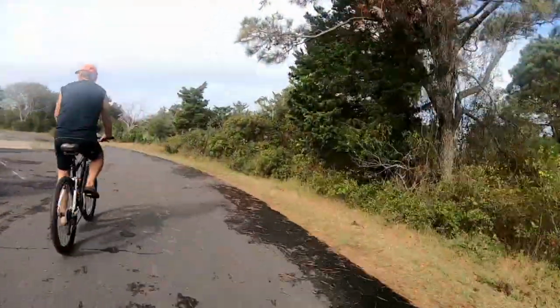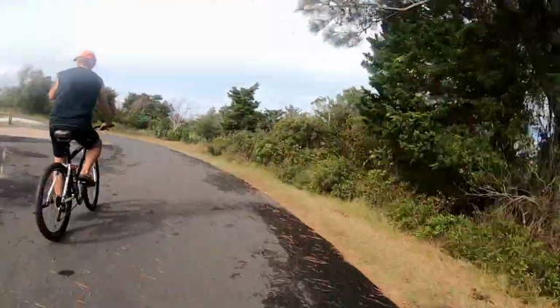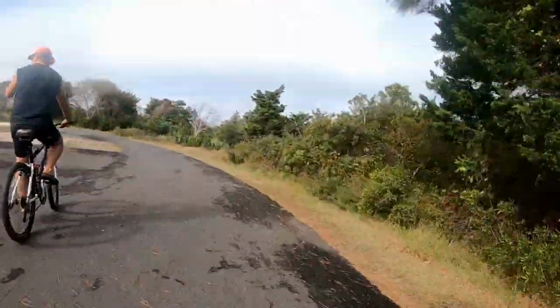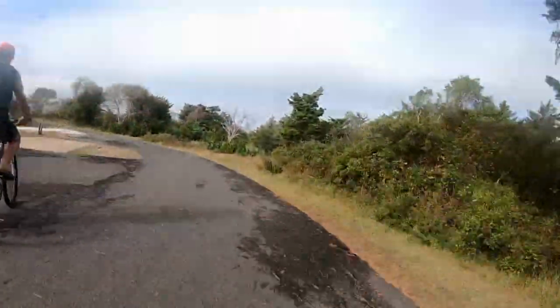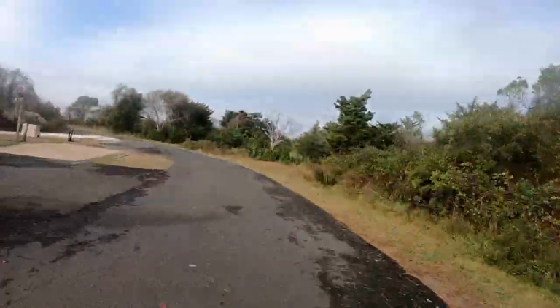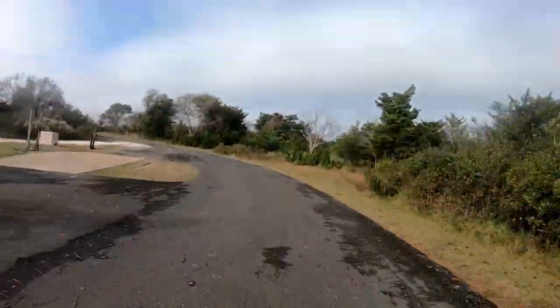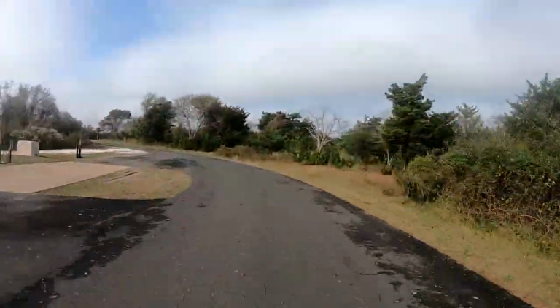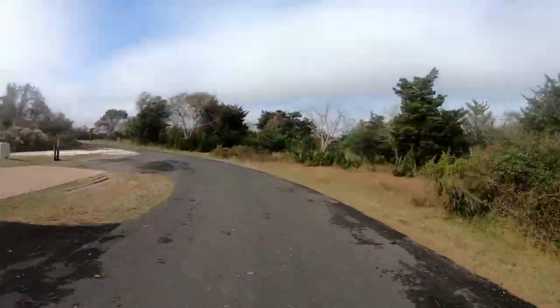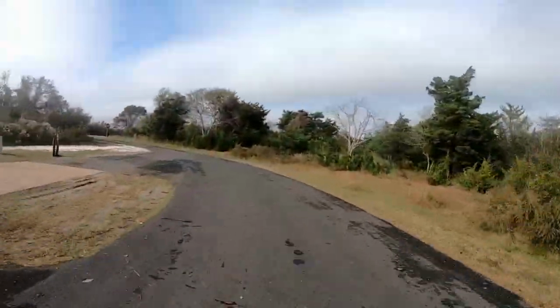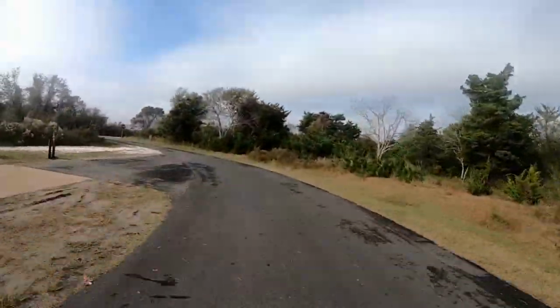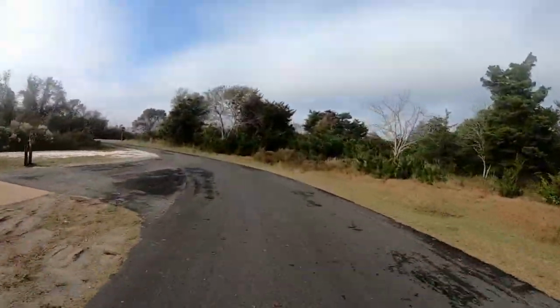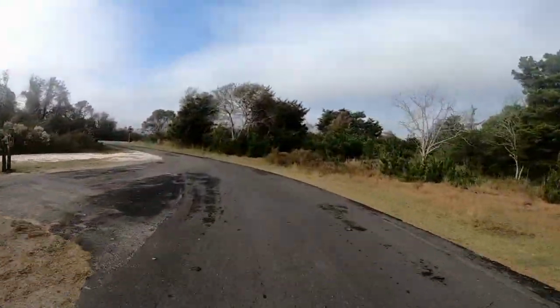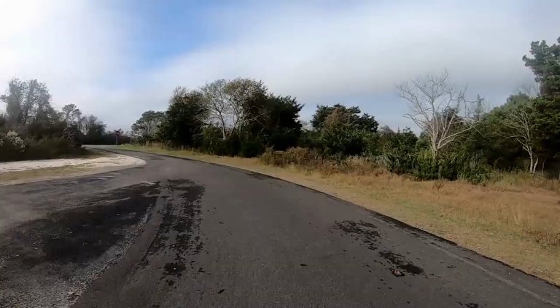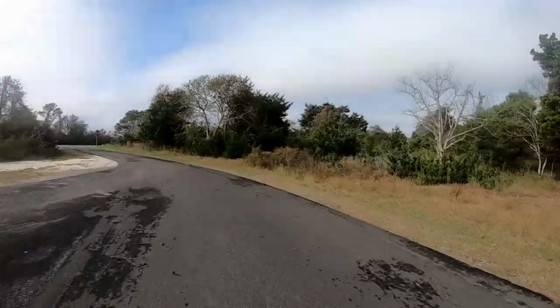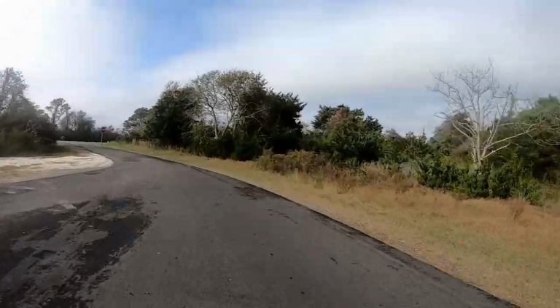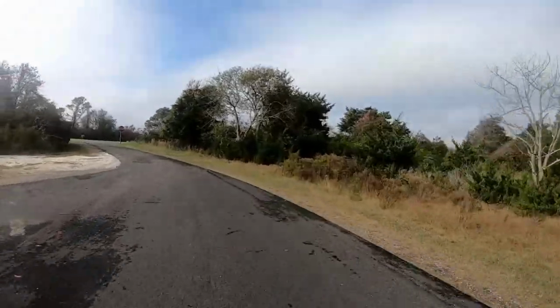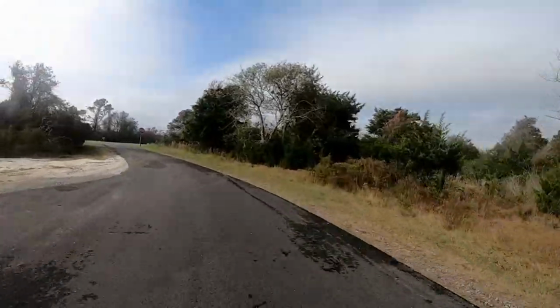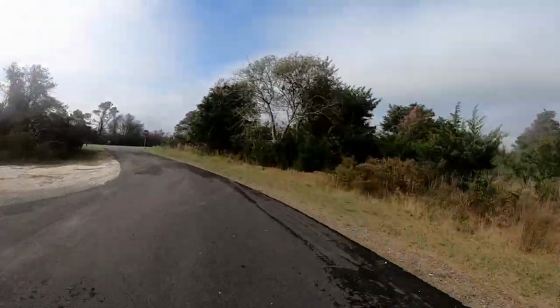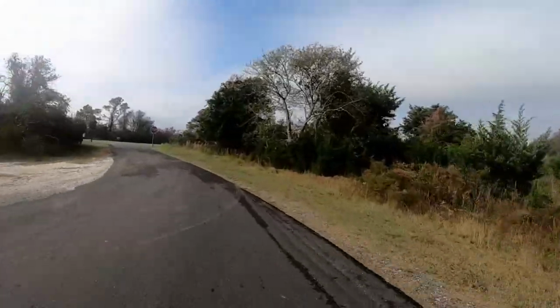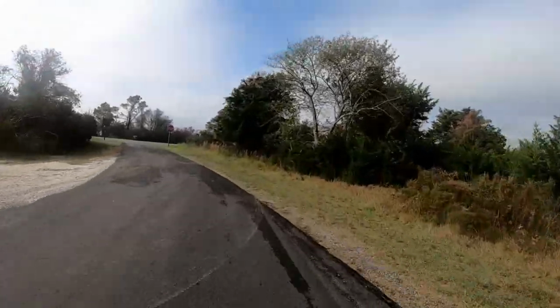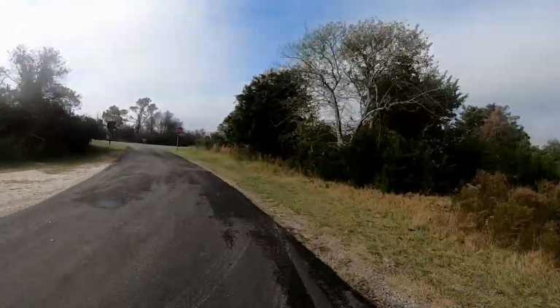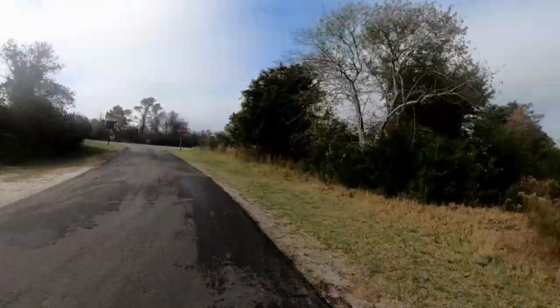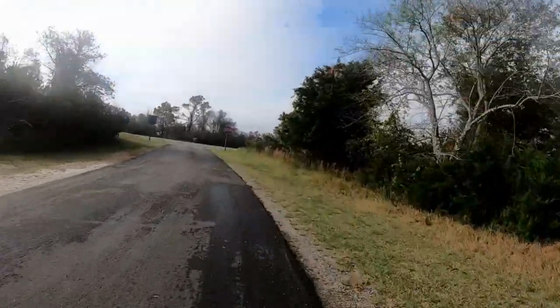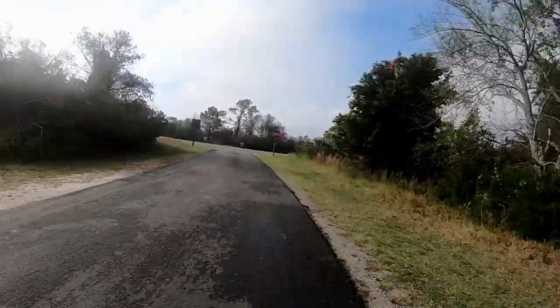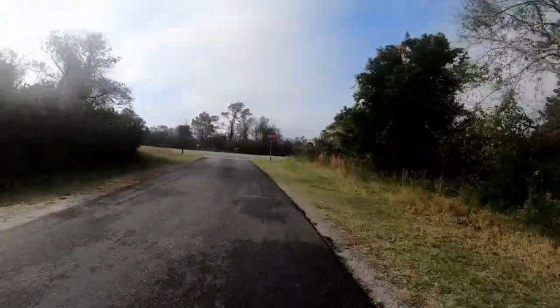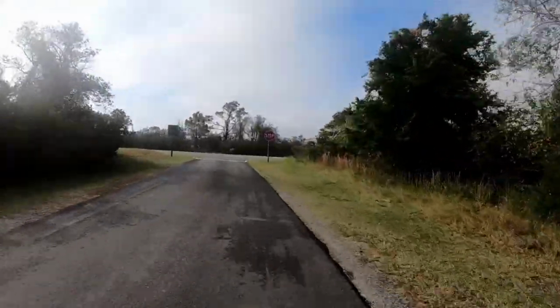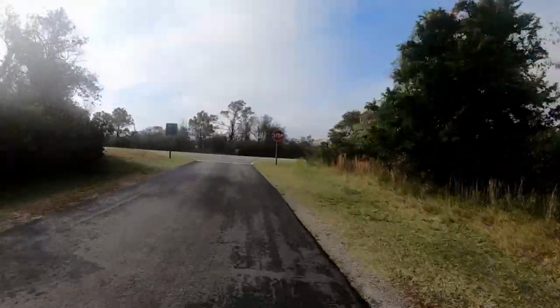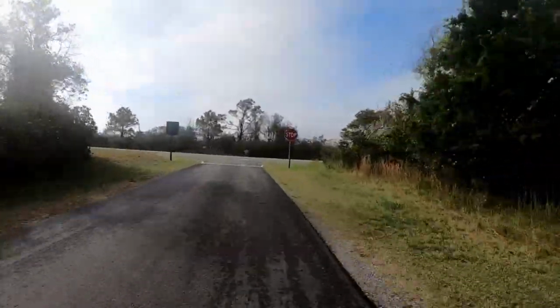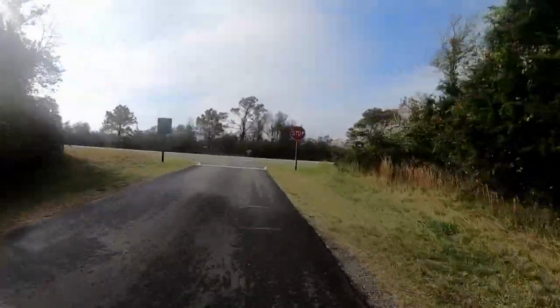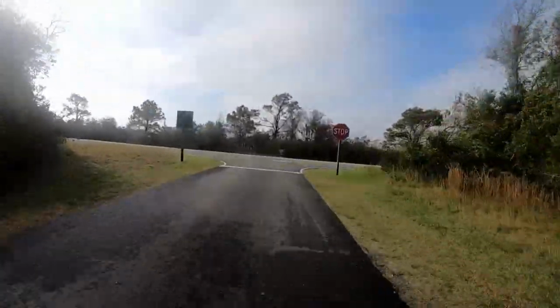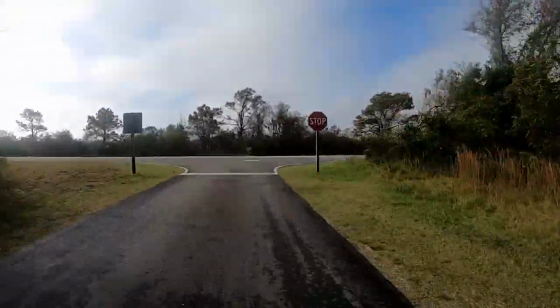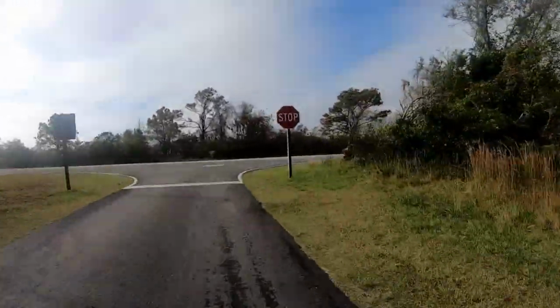We paid $15 per night with our America the Beautiful Pass. As you can see, all the sites are paved and easy to get in and out of. Many of the sites are pull-through while others are back-in sites.